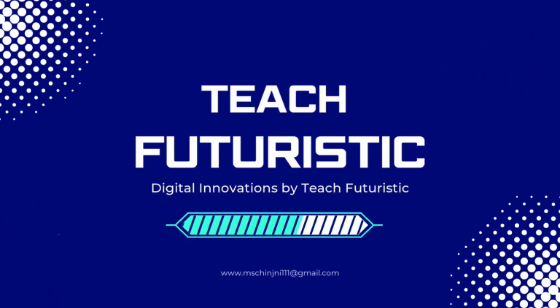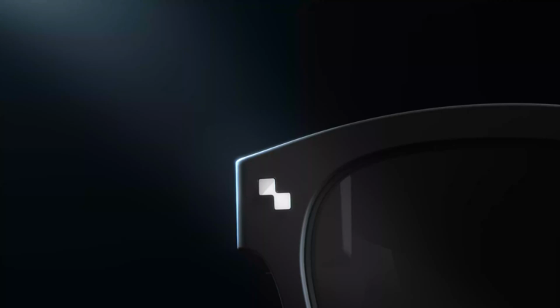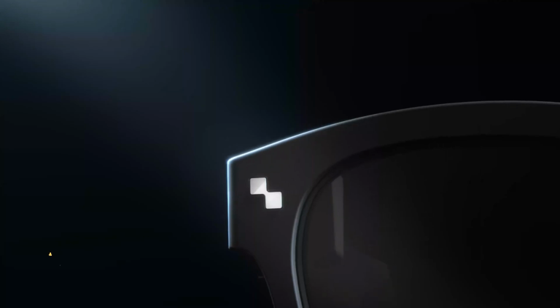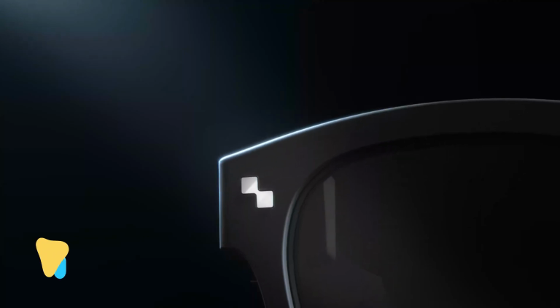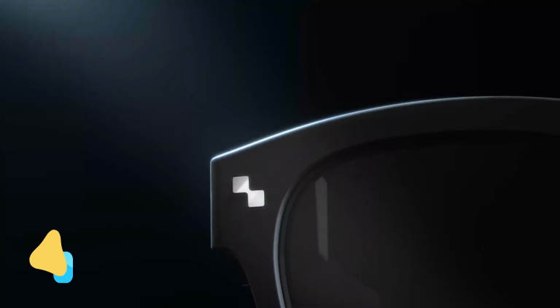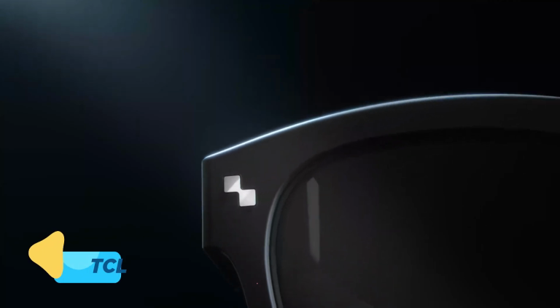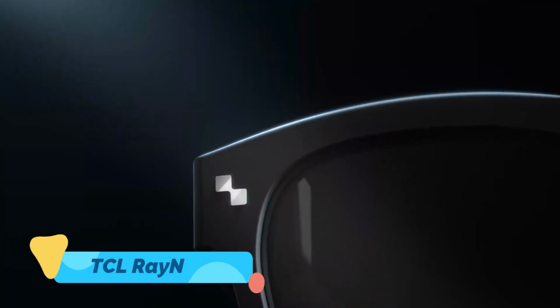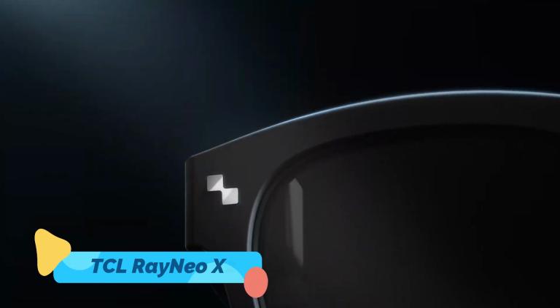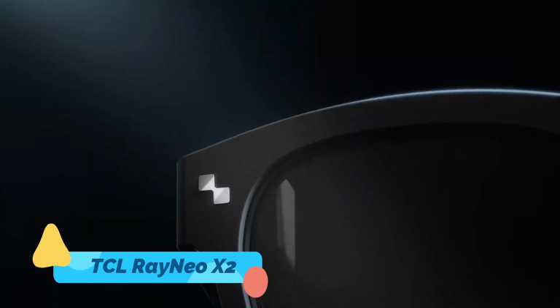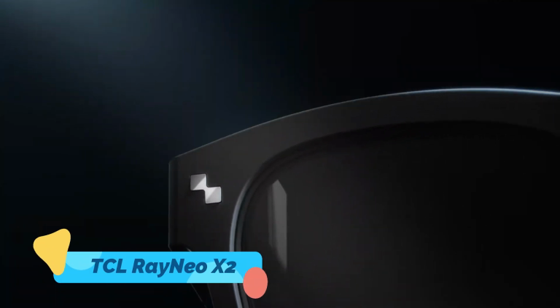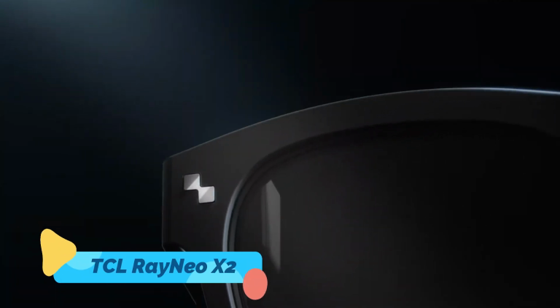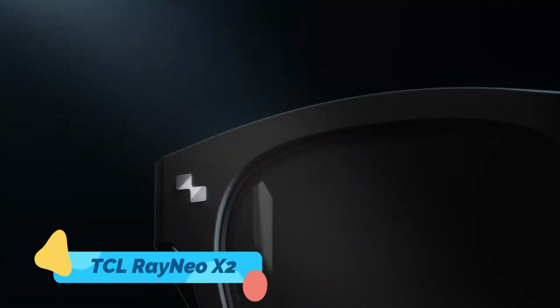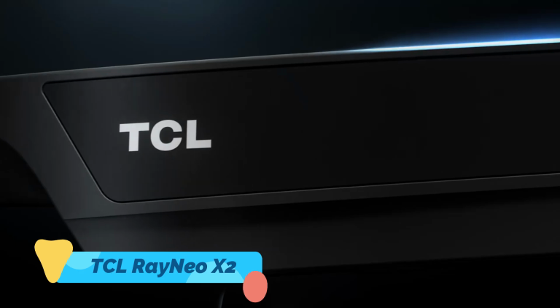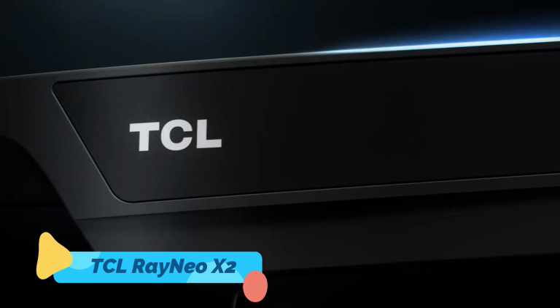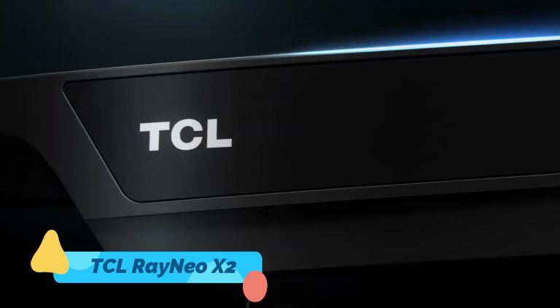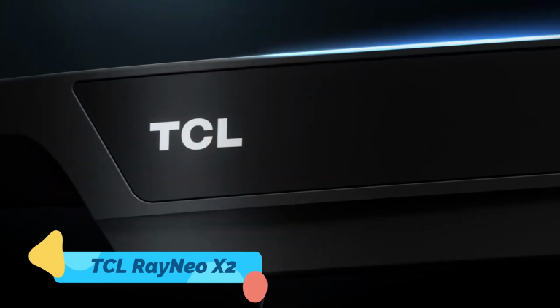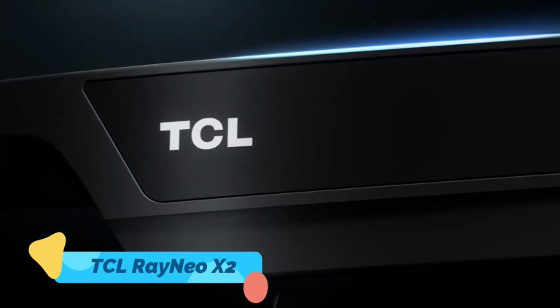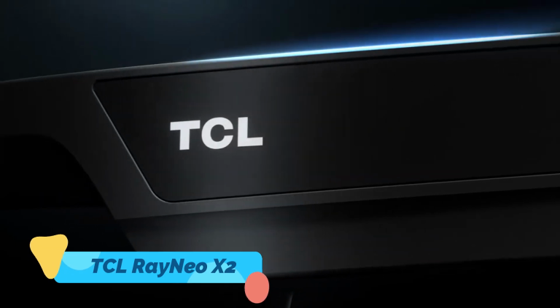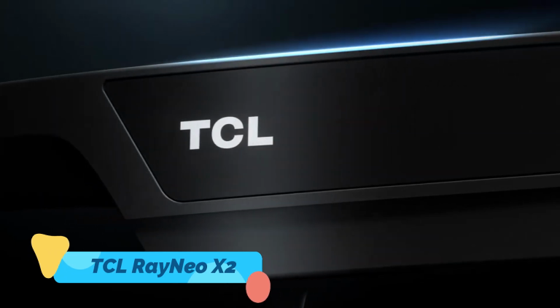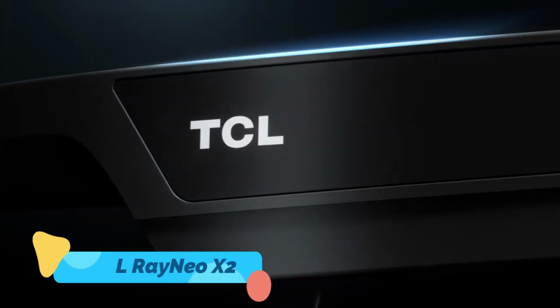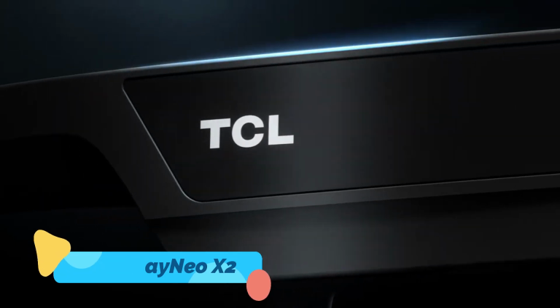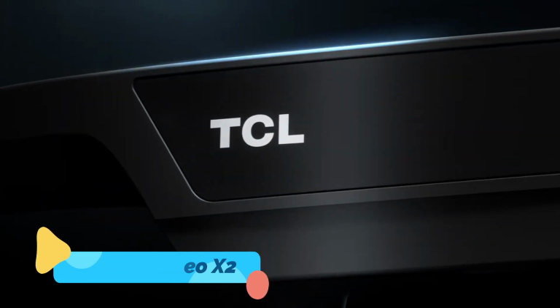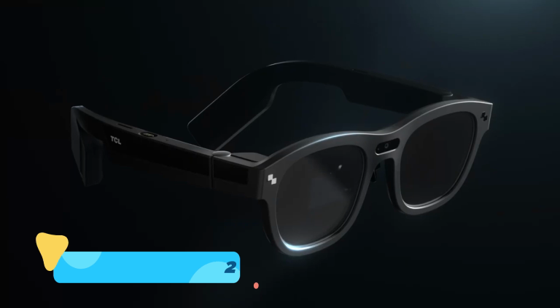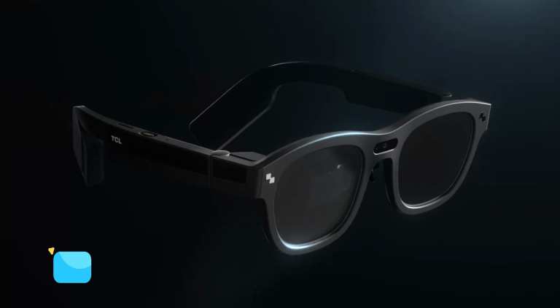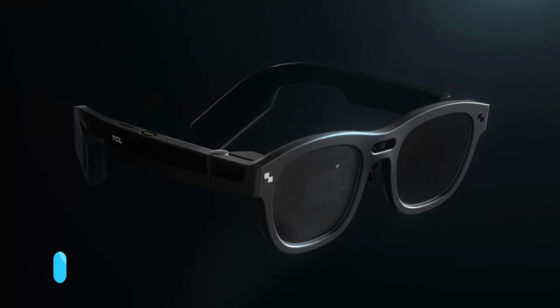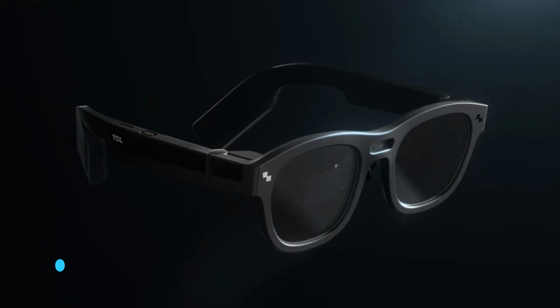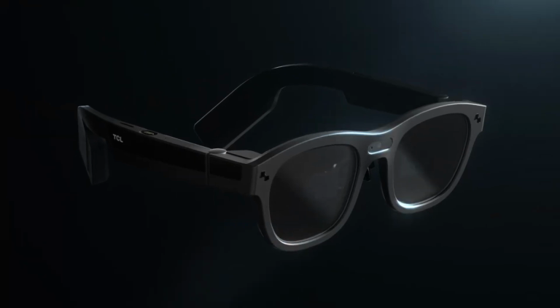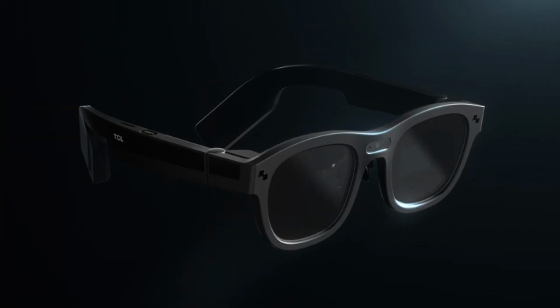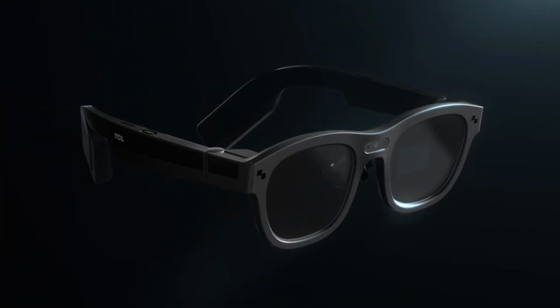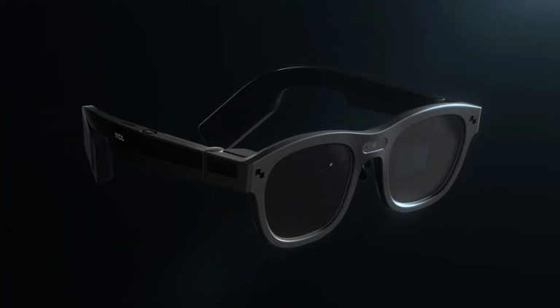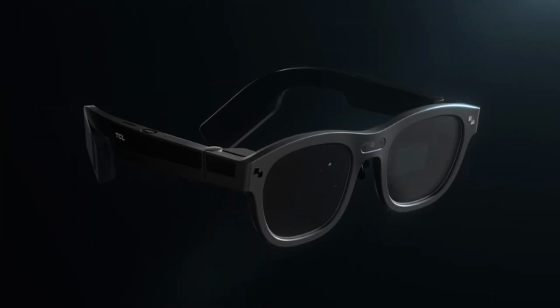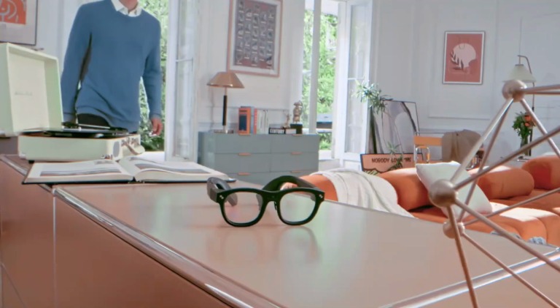Number 1: TCL Rayneo X2 — the AR glasses that replace your phone.